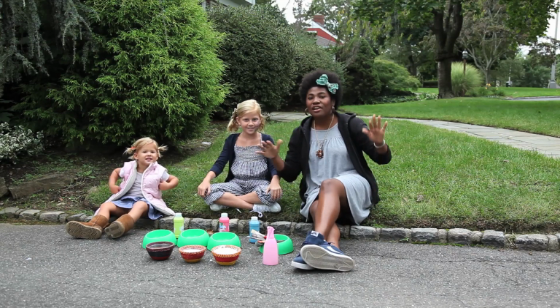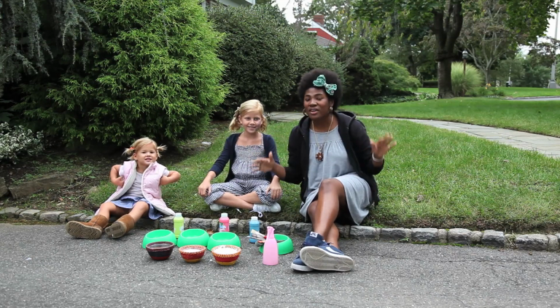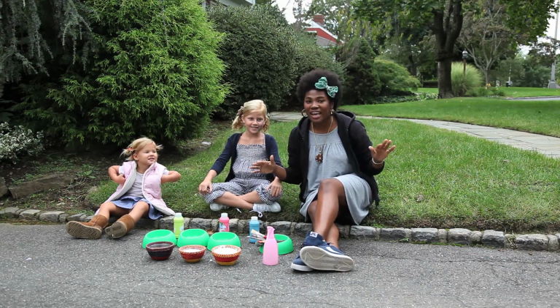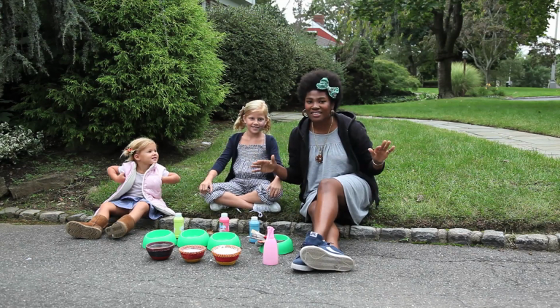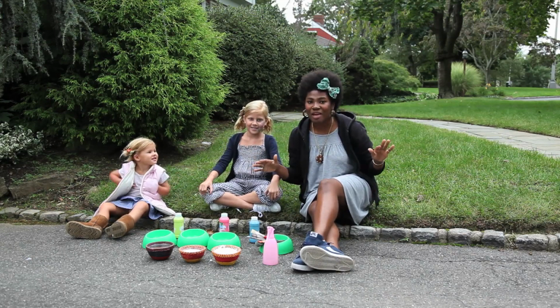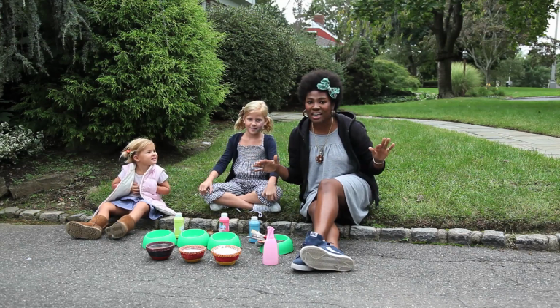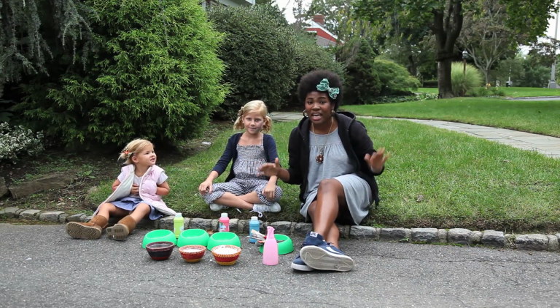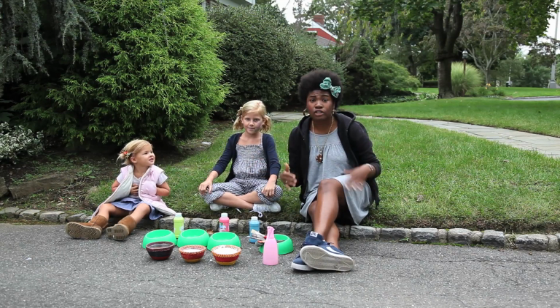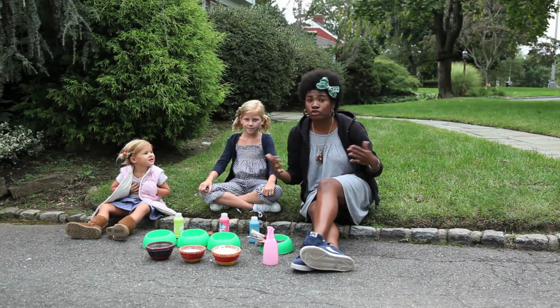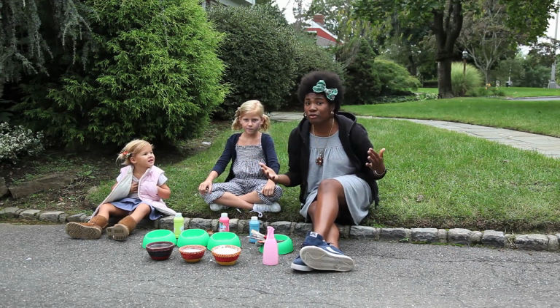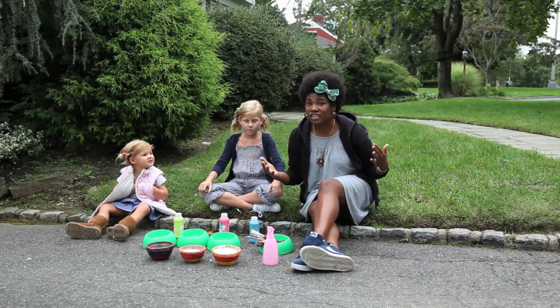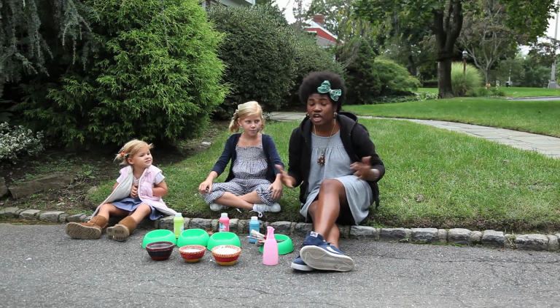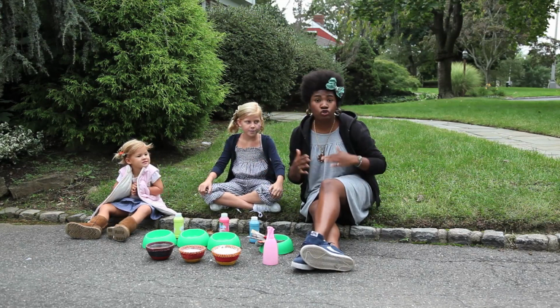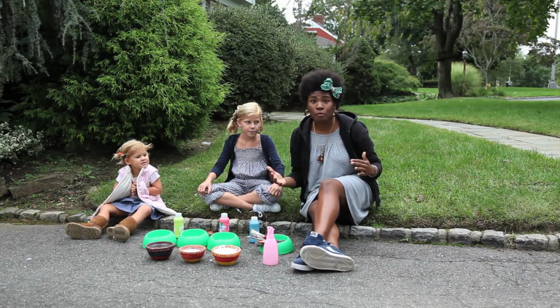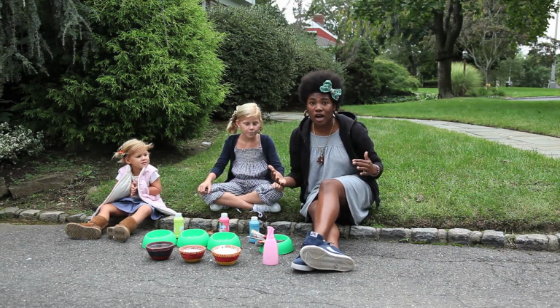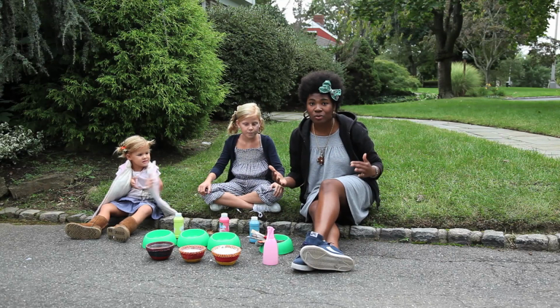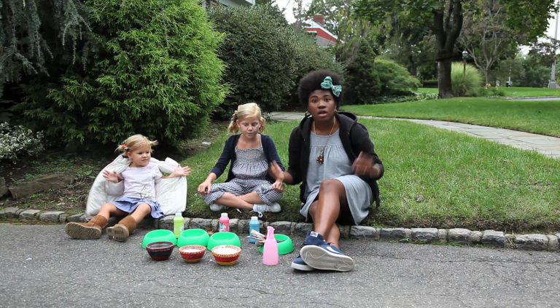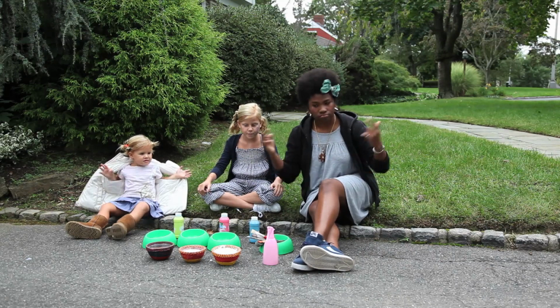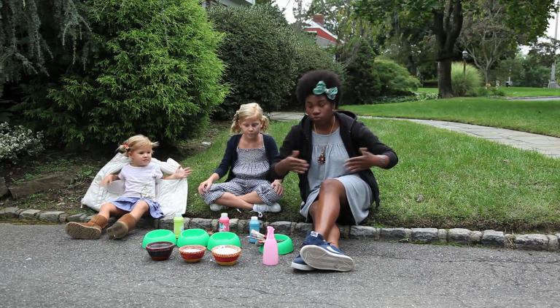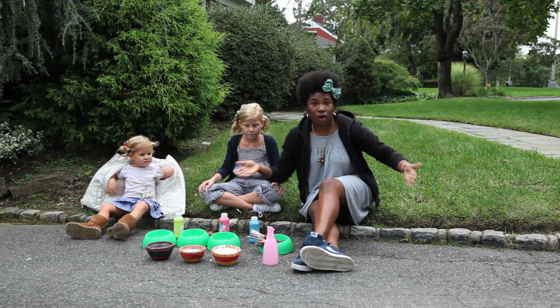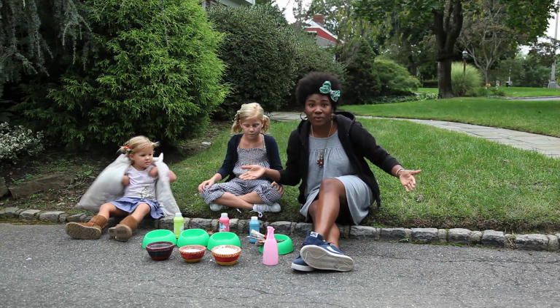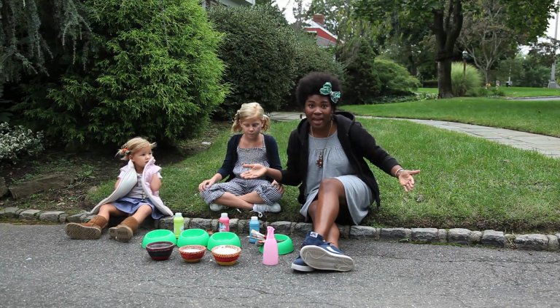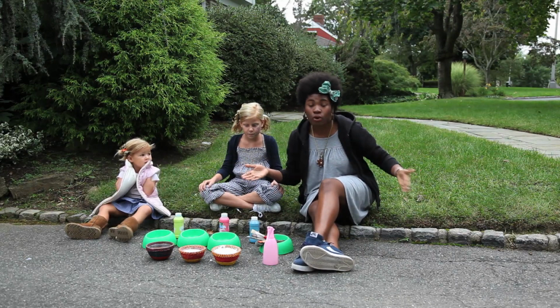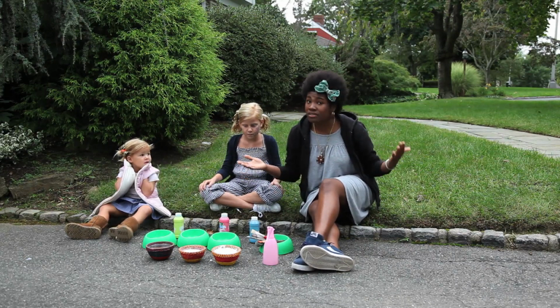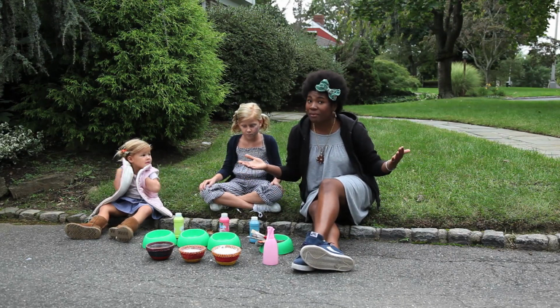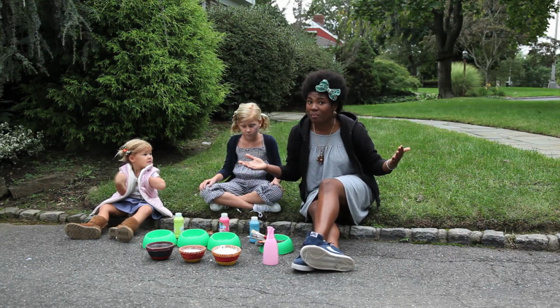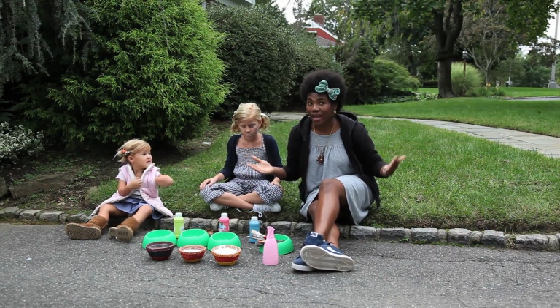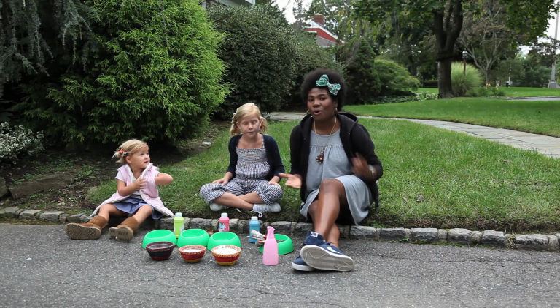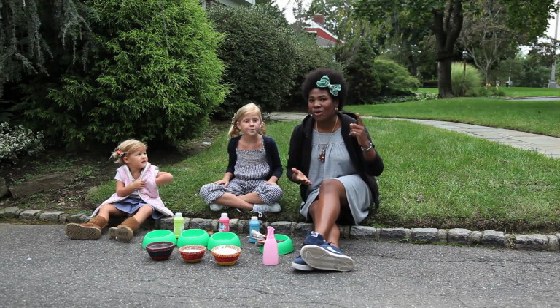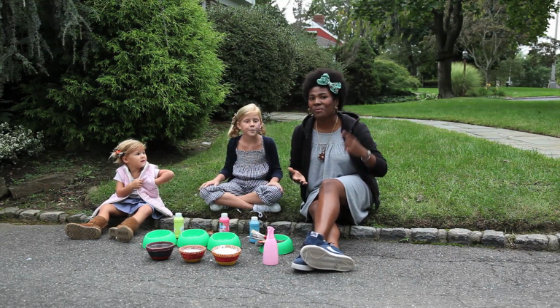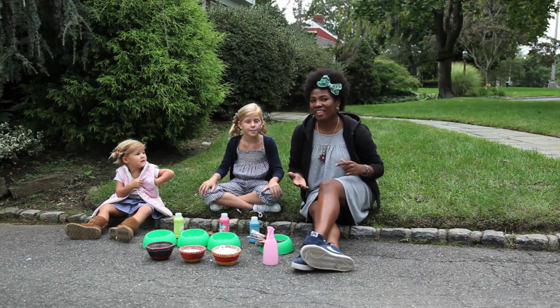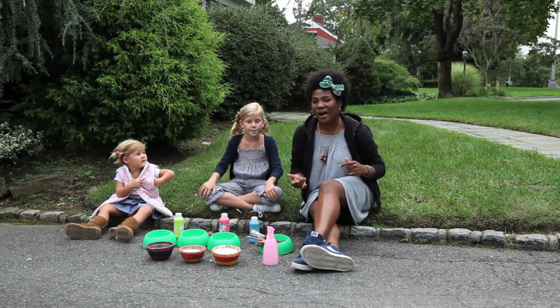What exactly does that mean? It's super fizzy, super washable driveway paint or sidewalk paint. We're going to work that out.